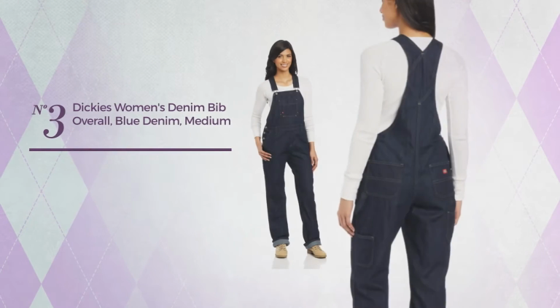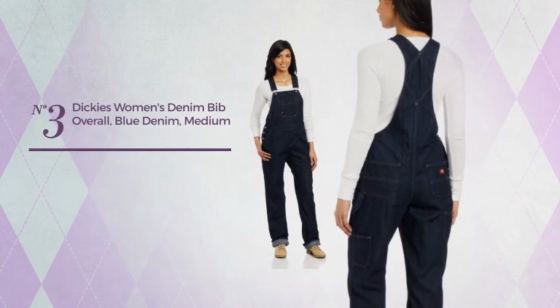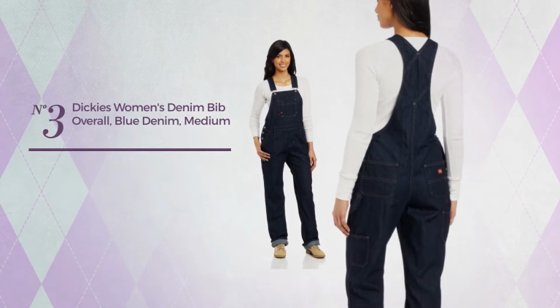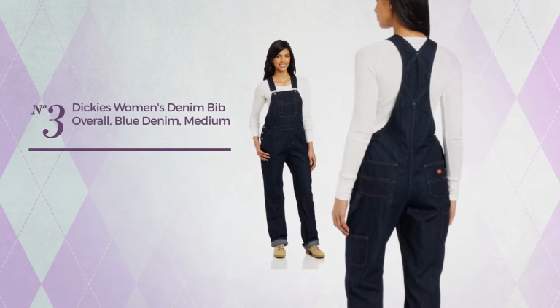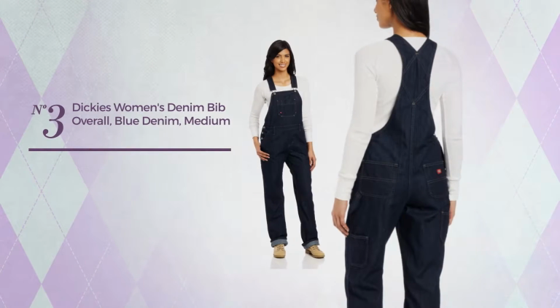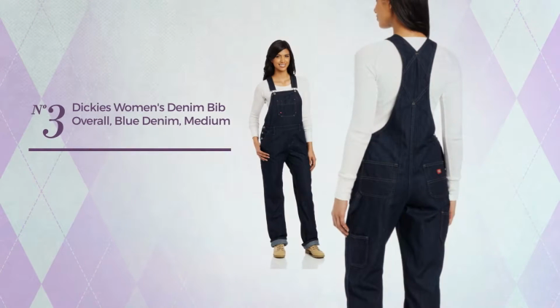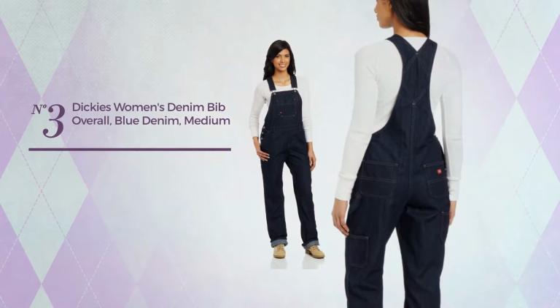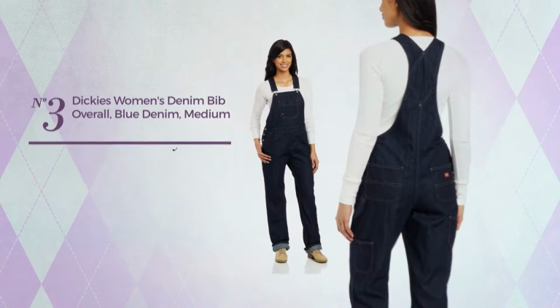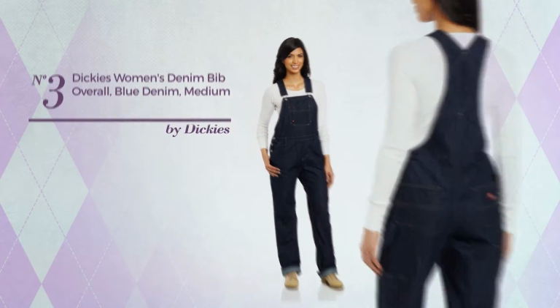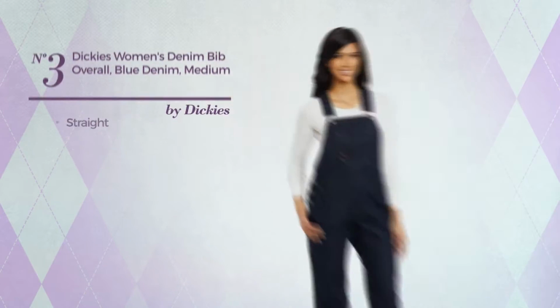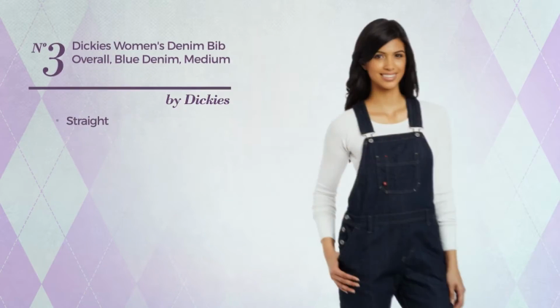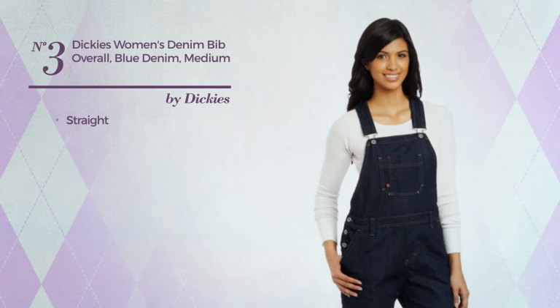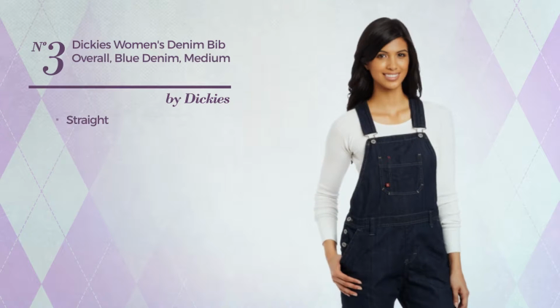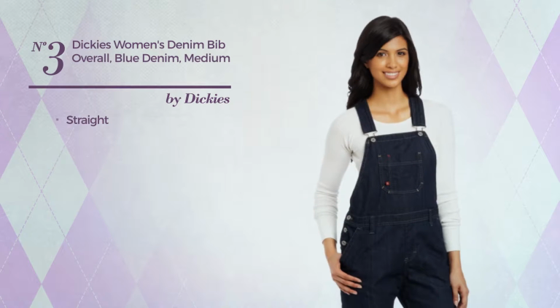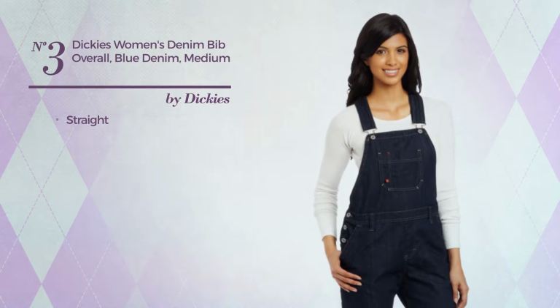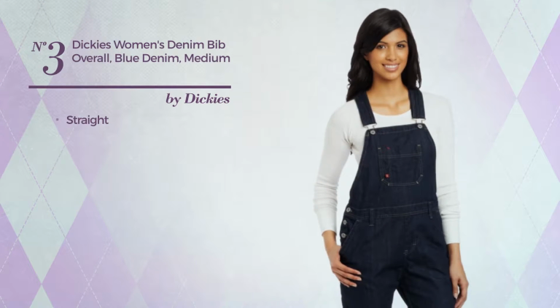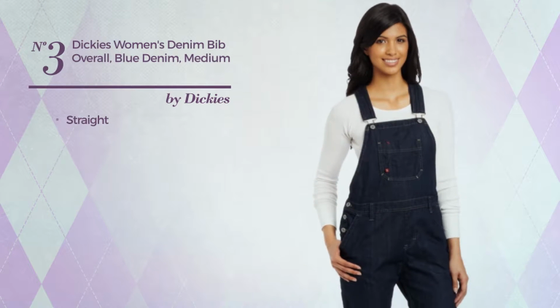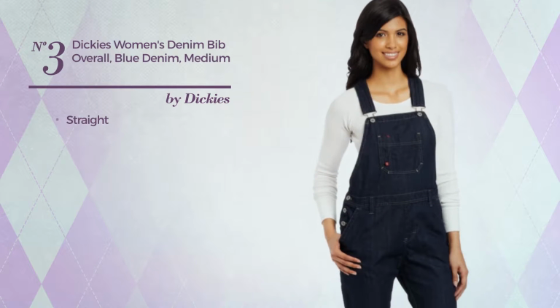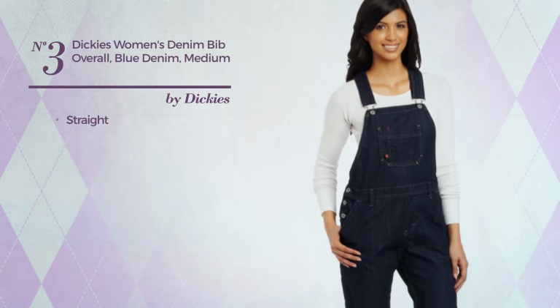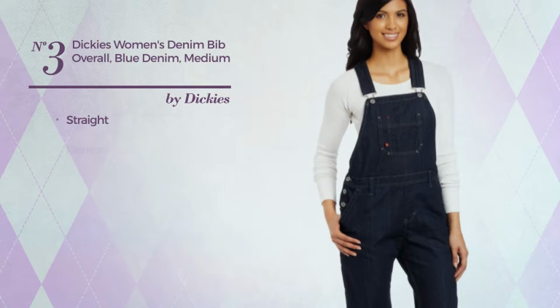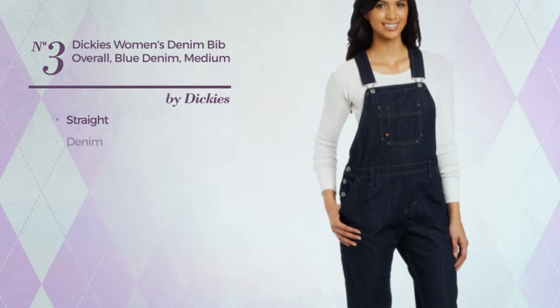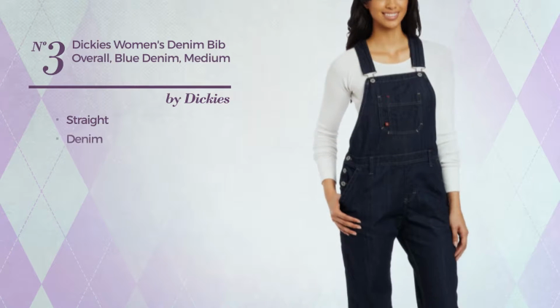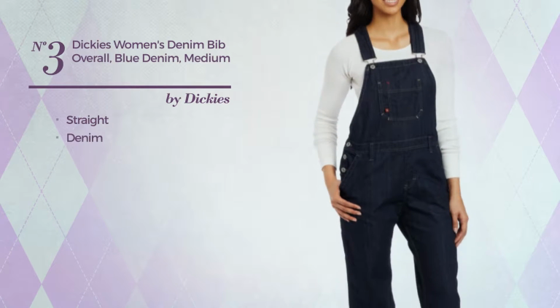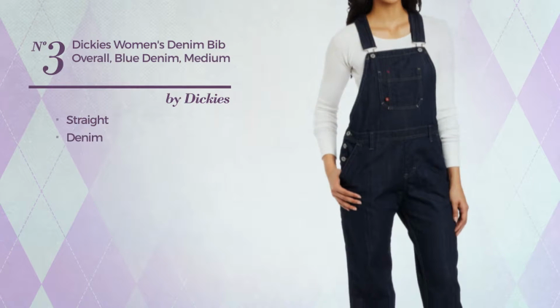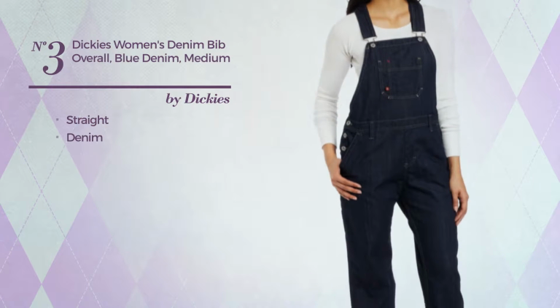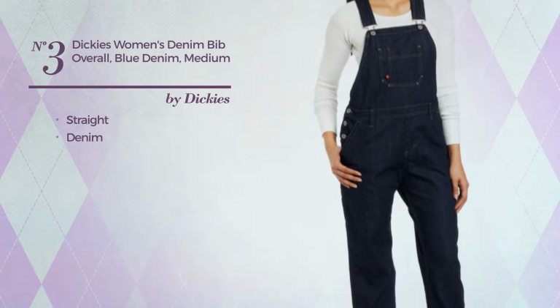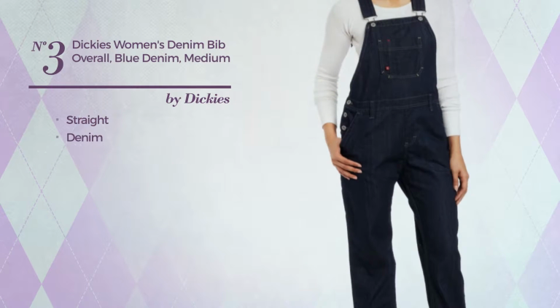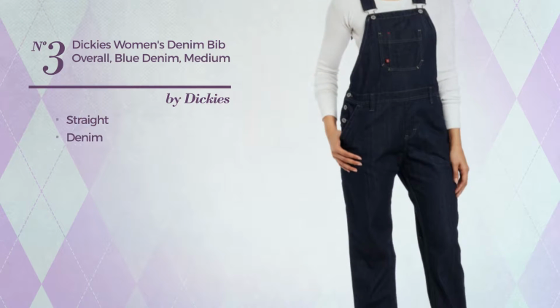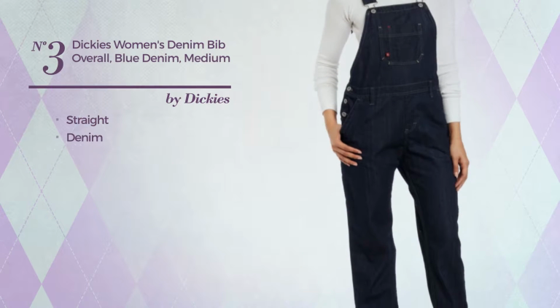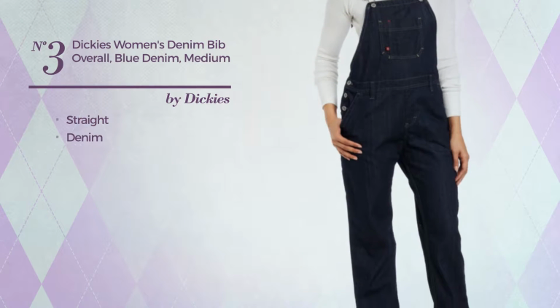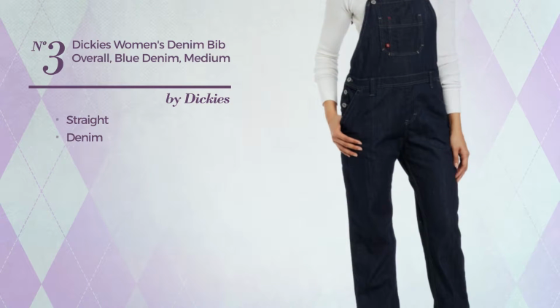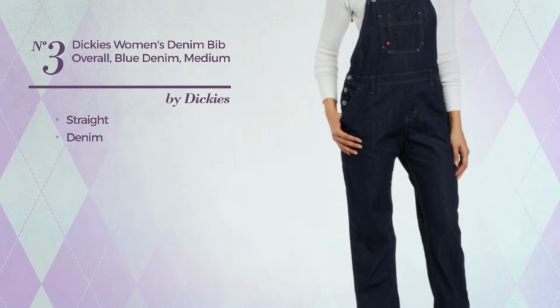Number three: a straight overall made of denim, available in three colors.